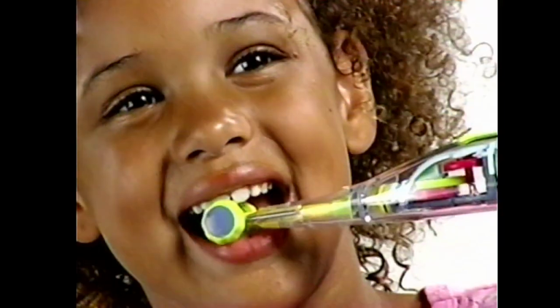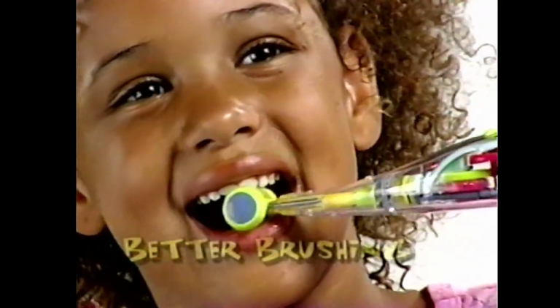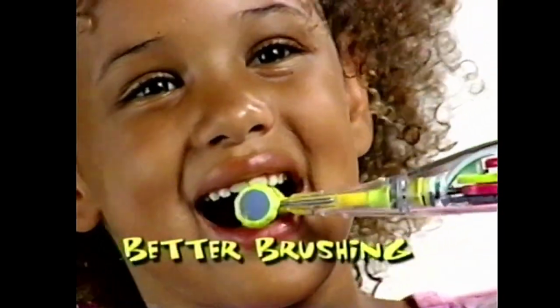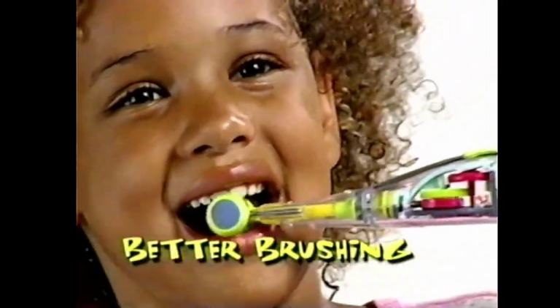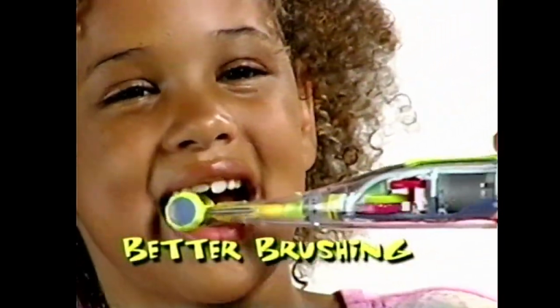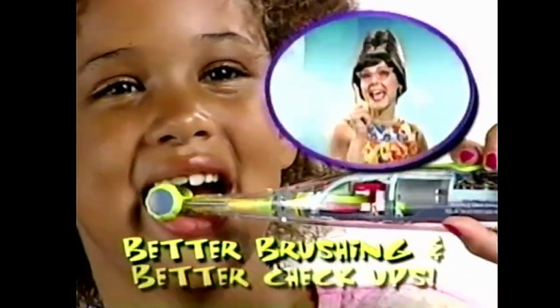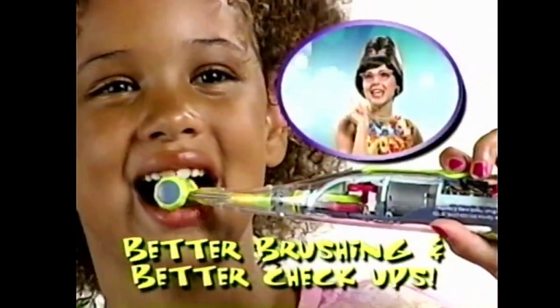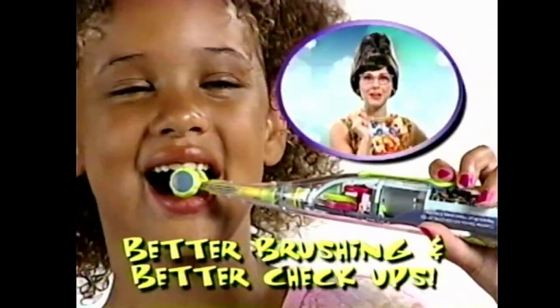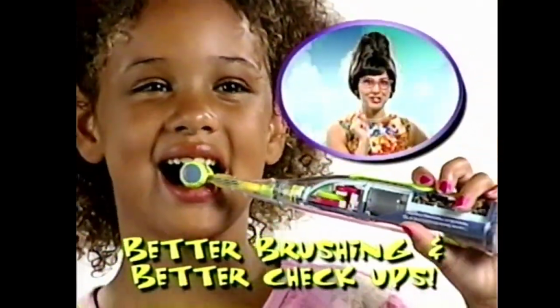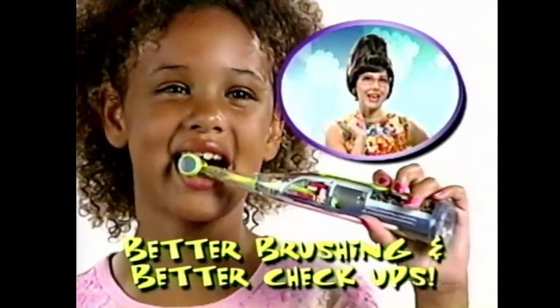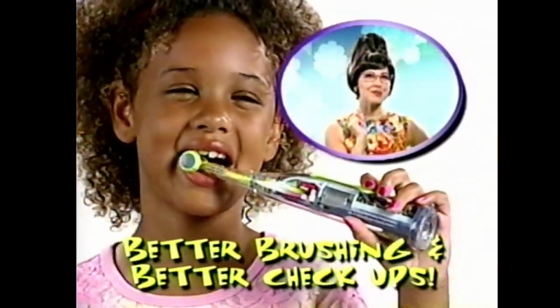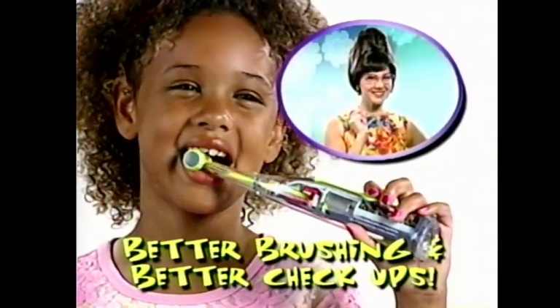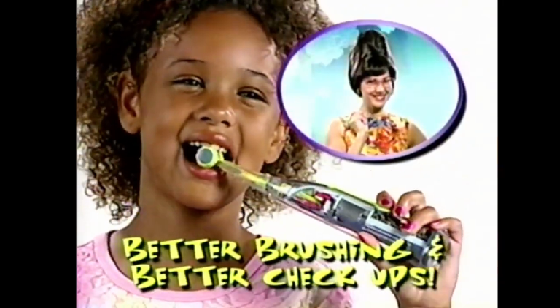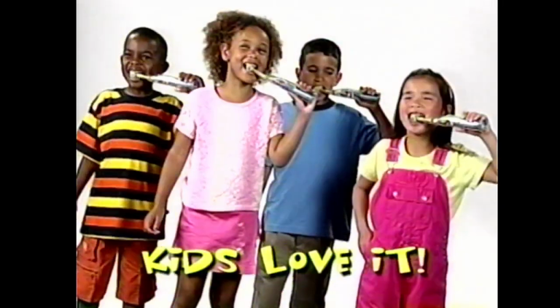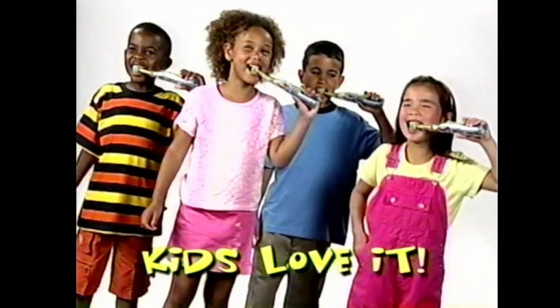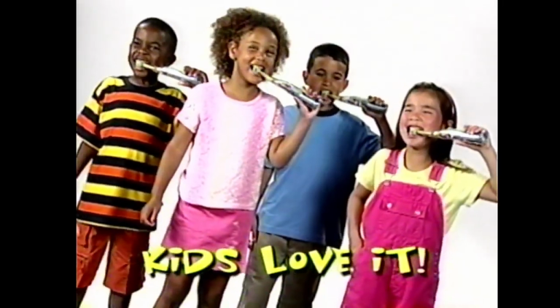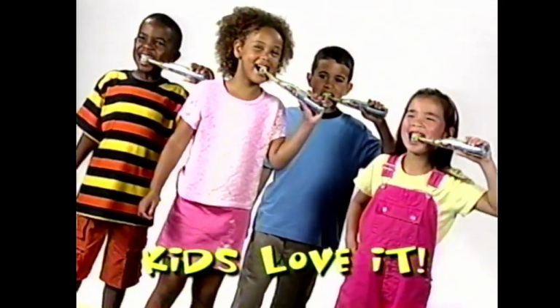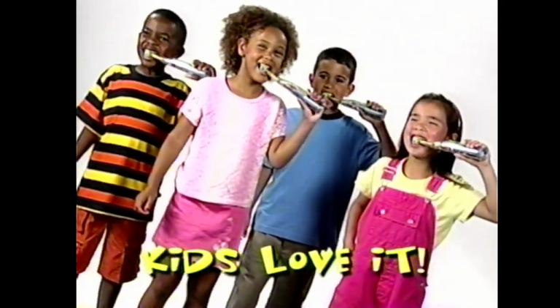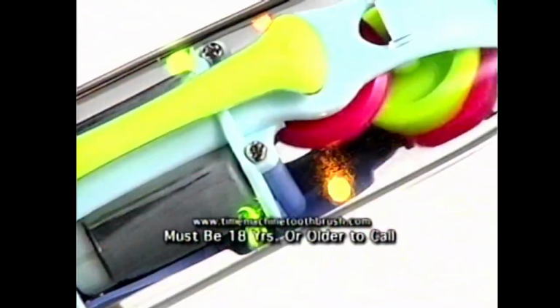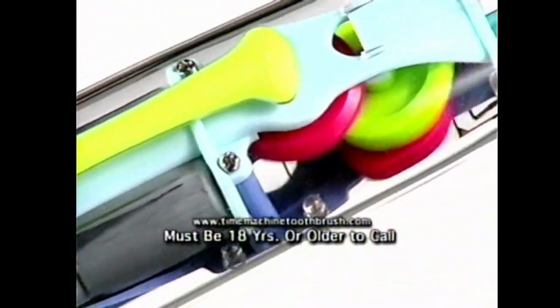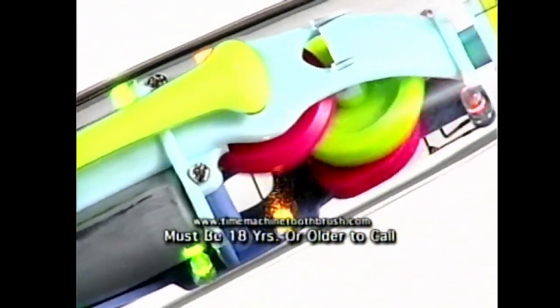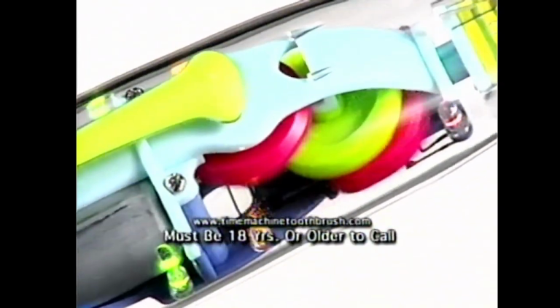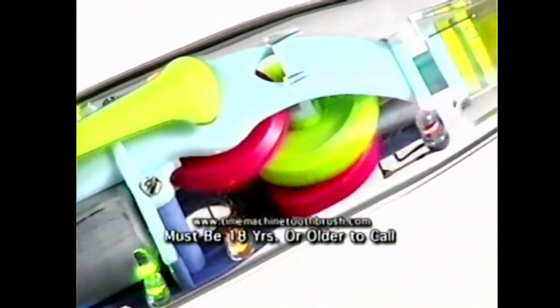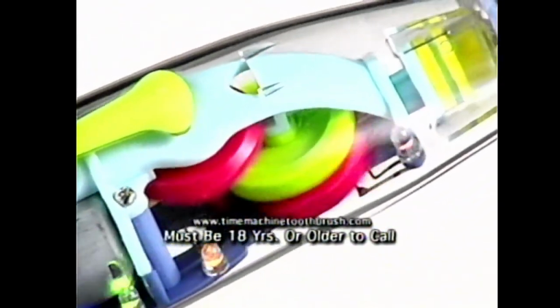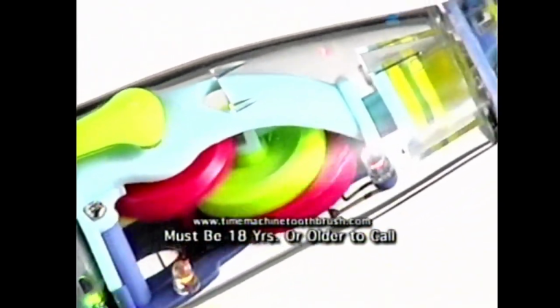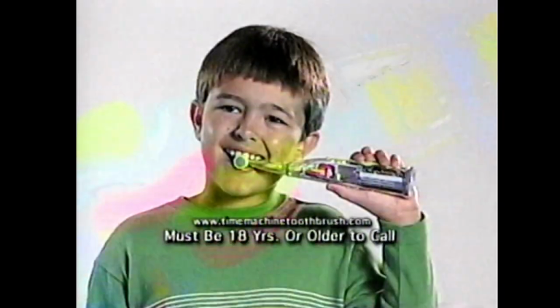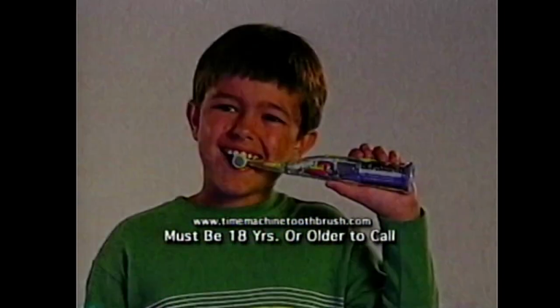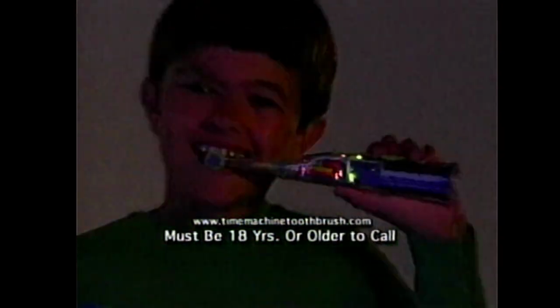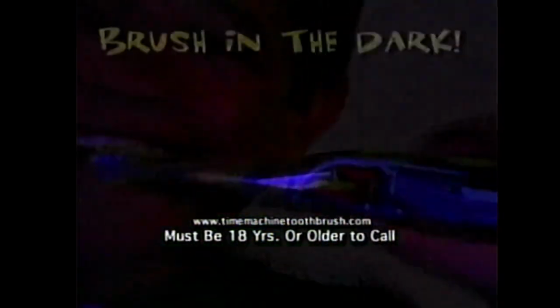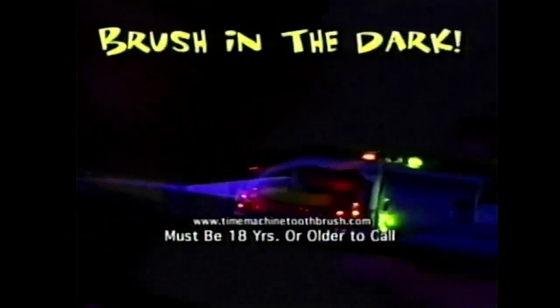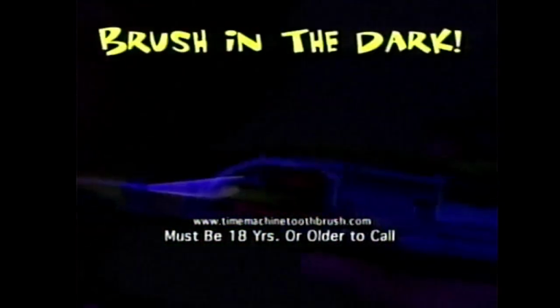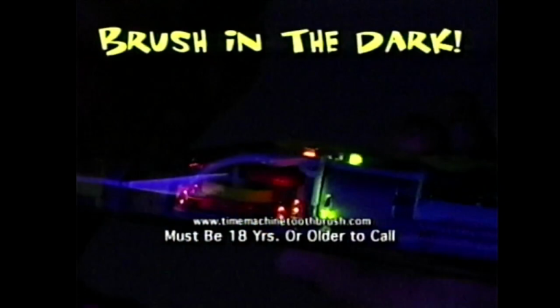So you get better brushing and better checkups. And it's fun! The lights flash, the gears turn, you can even brush in the dark.